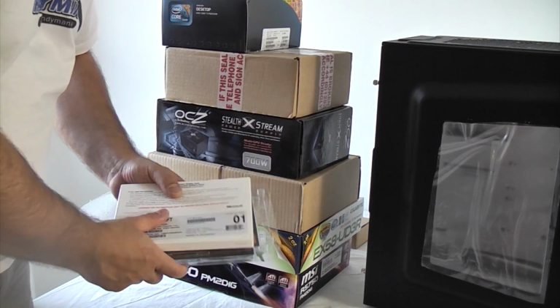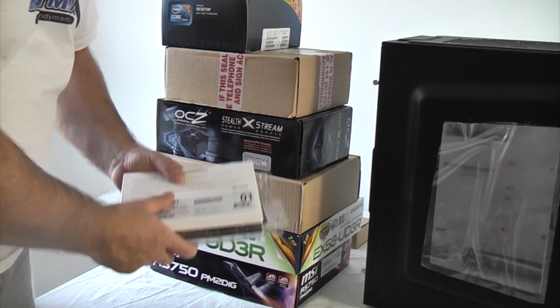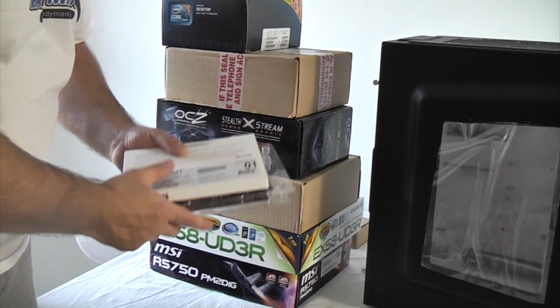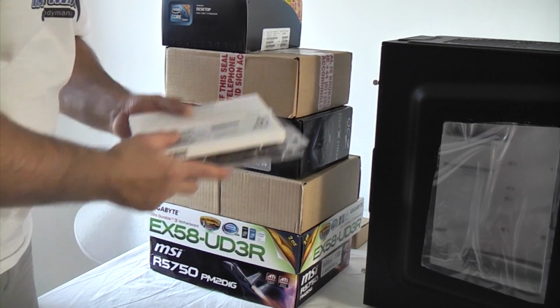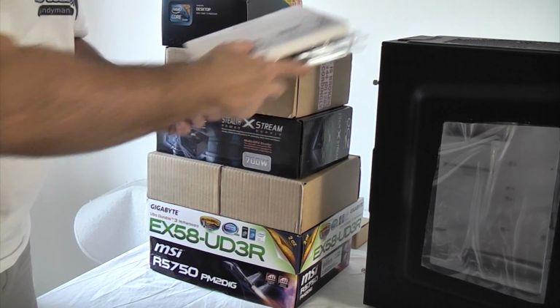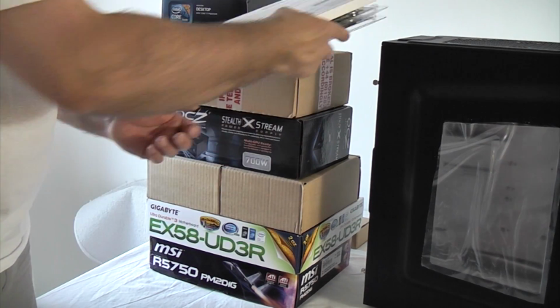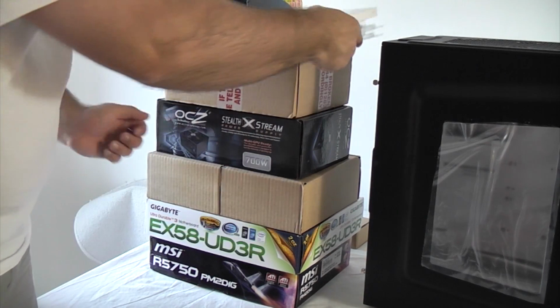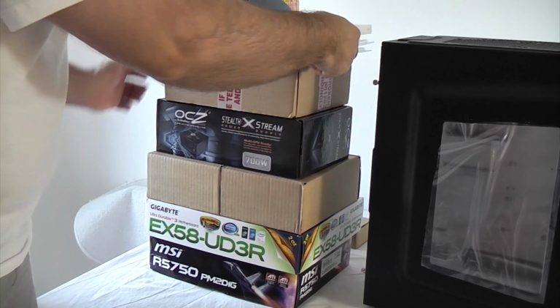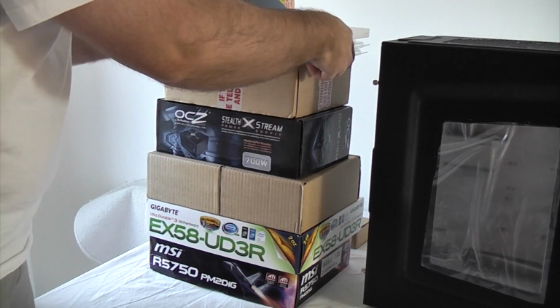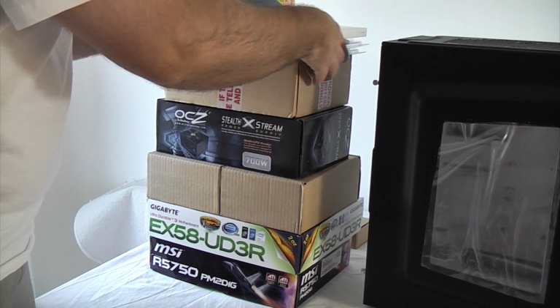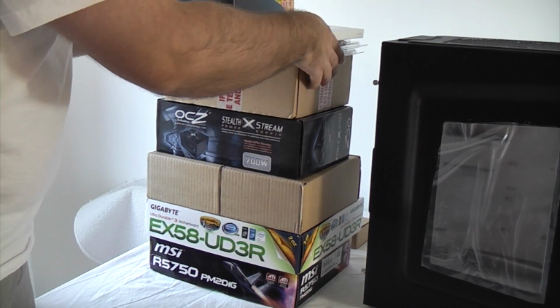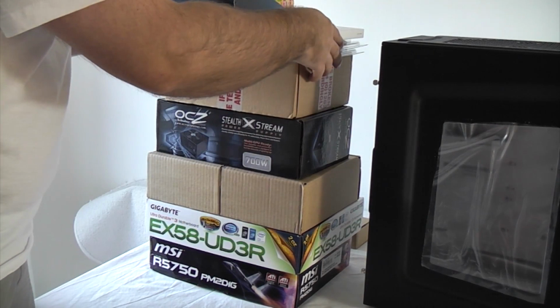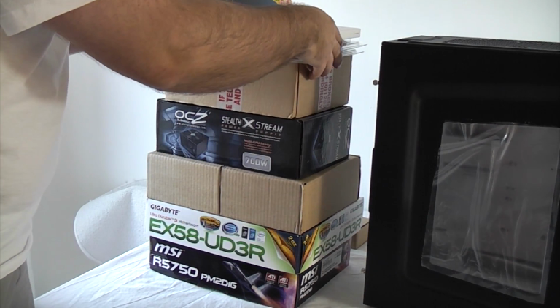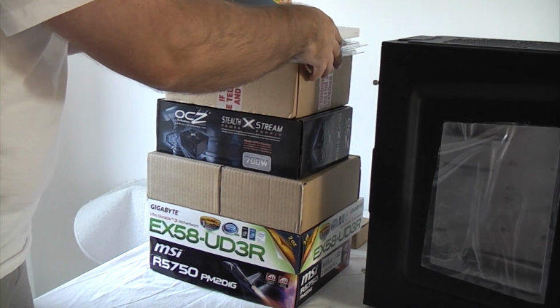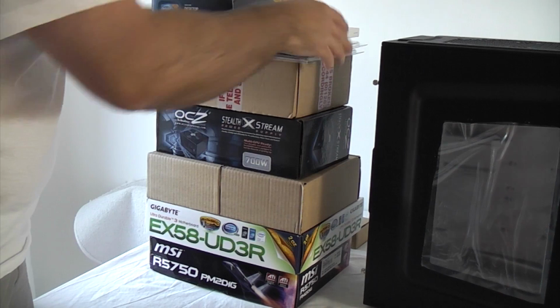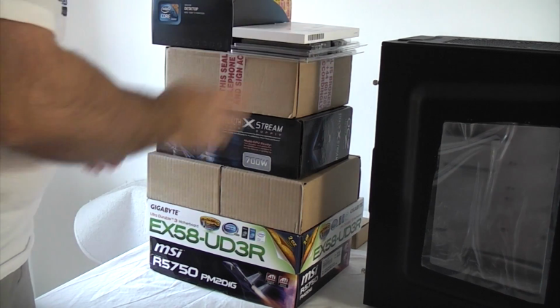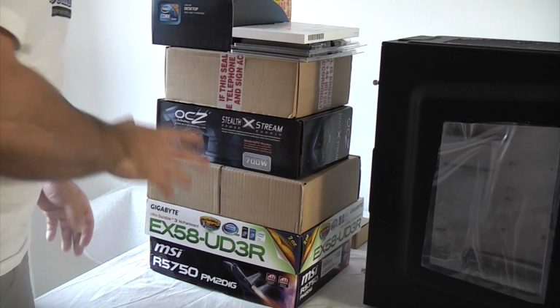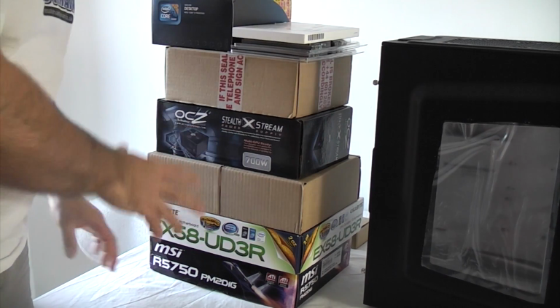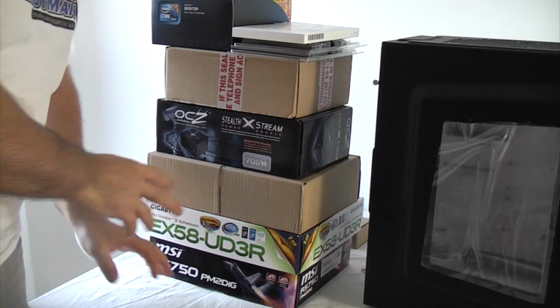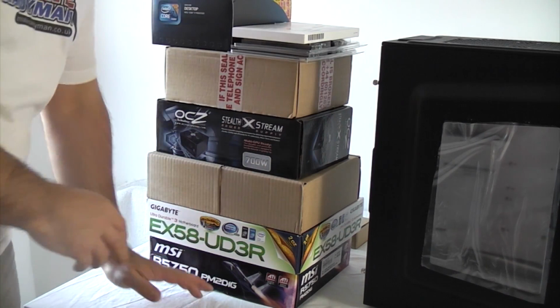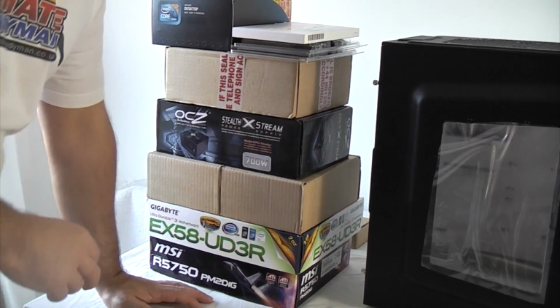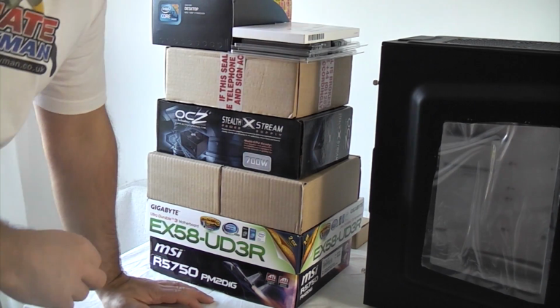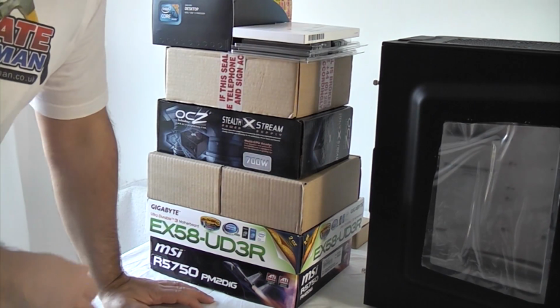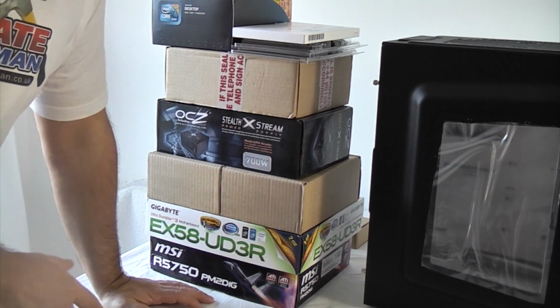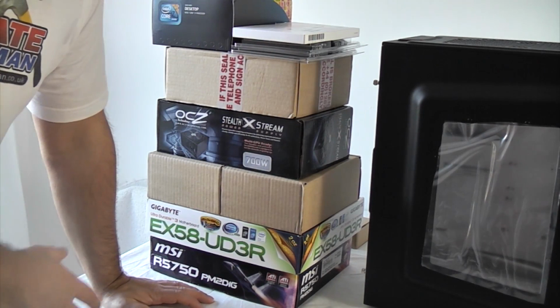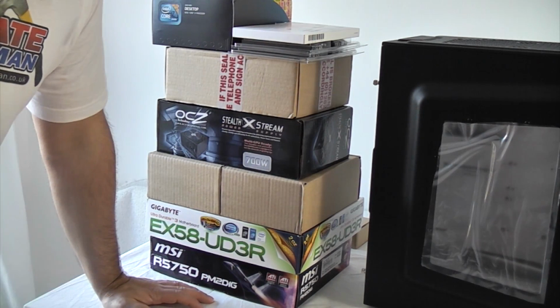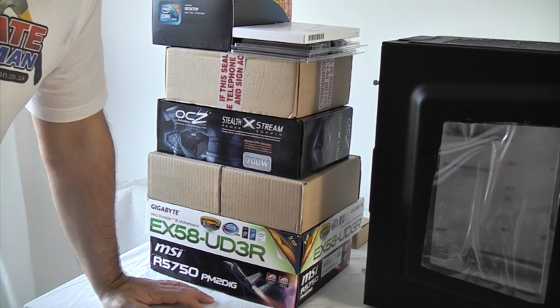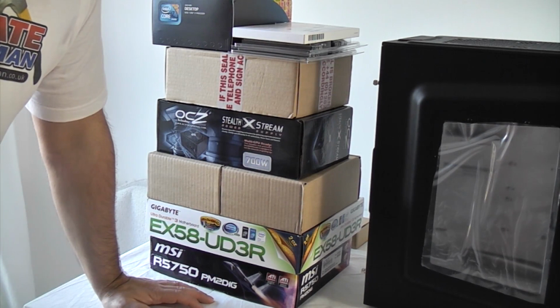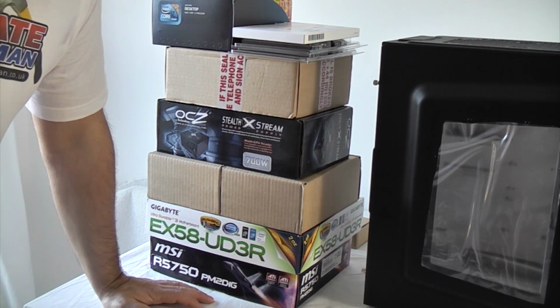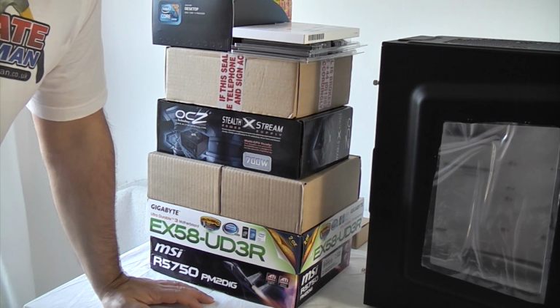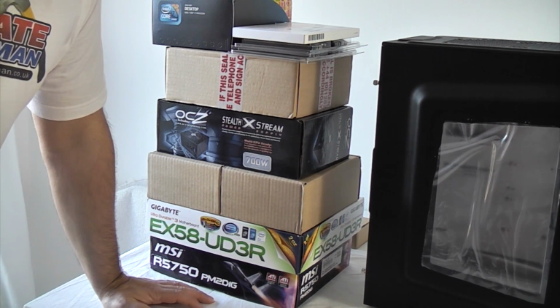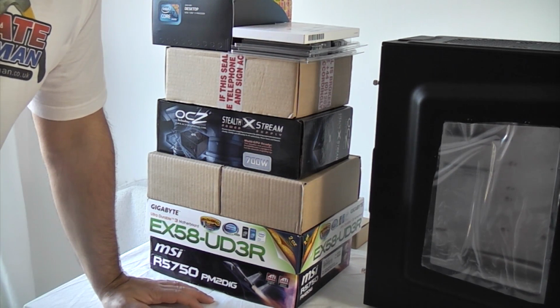Now we've got everything together and I've opened everything and checked it's all there. We're now going to start to build the computer.